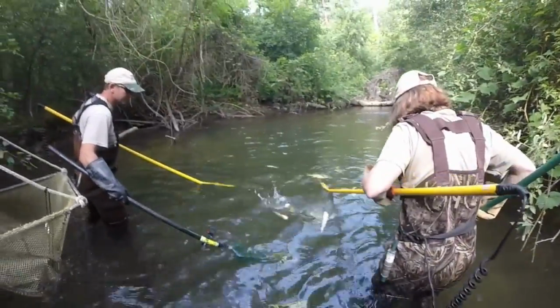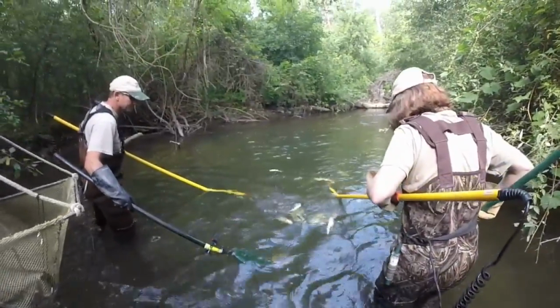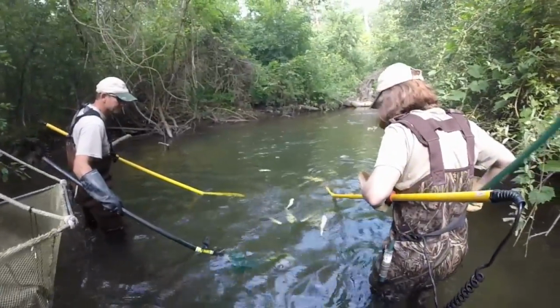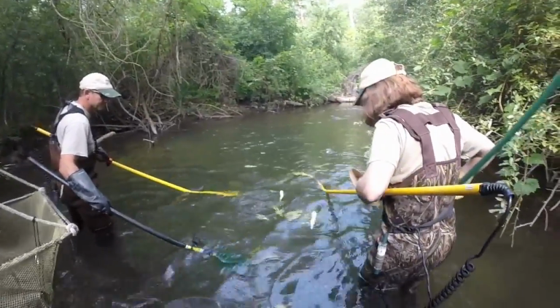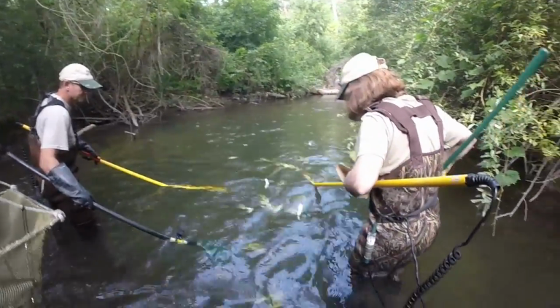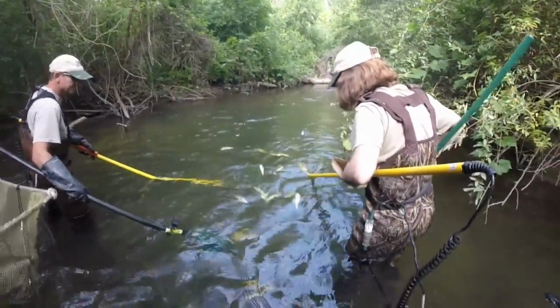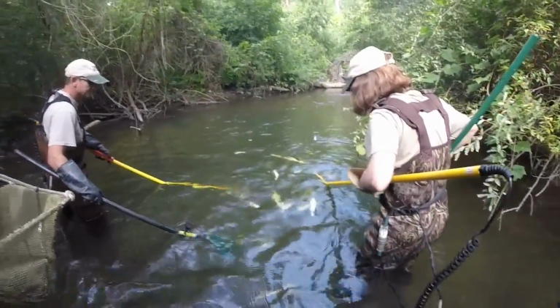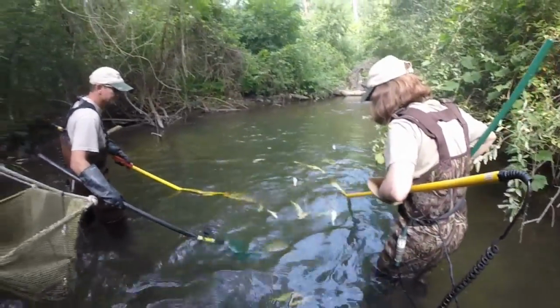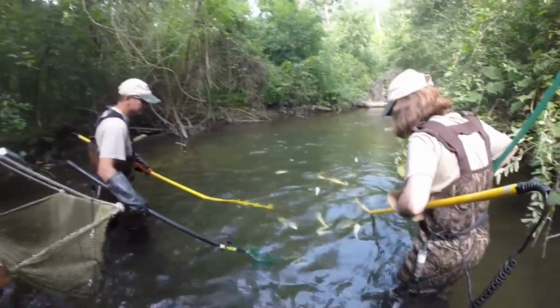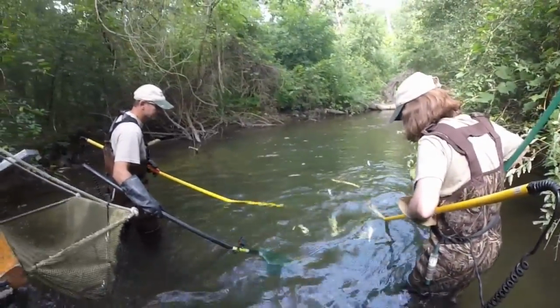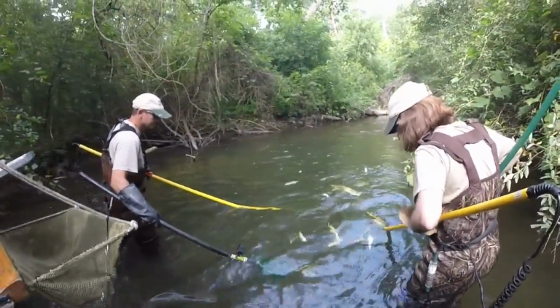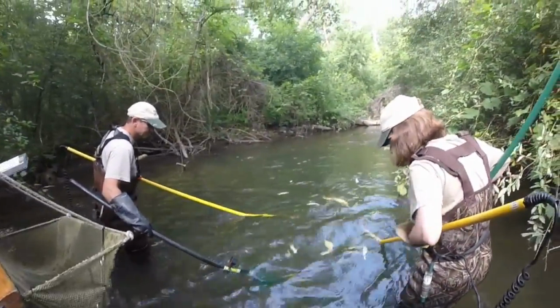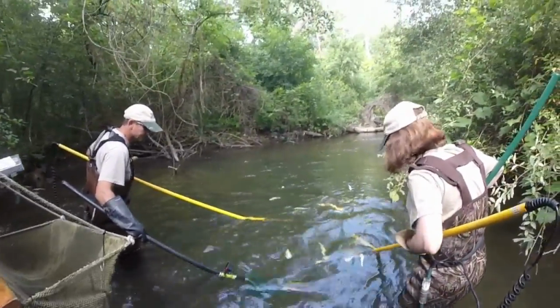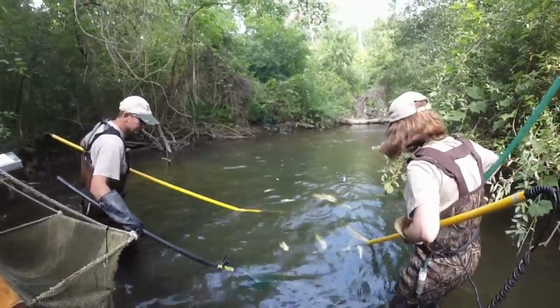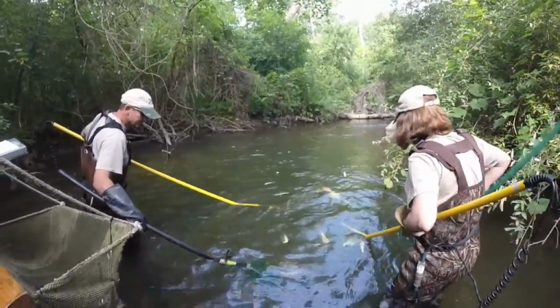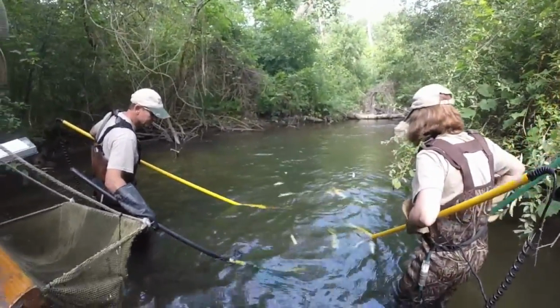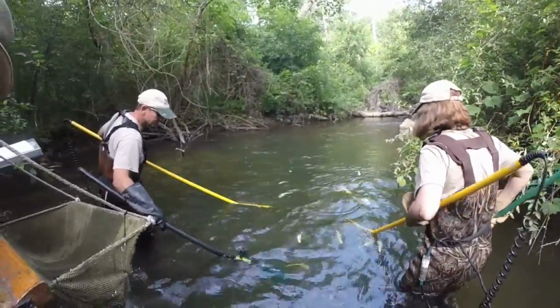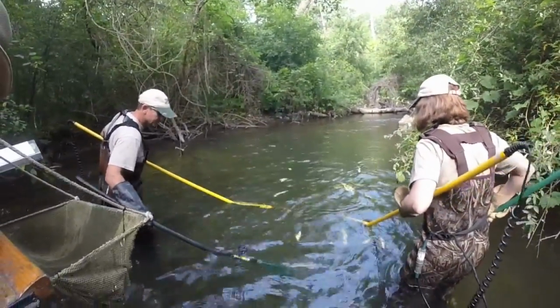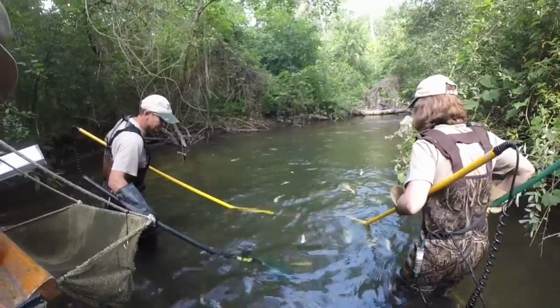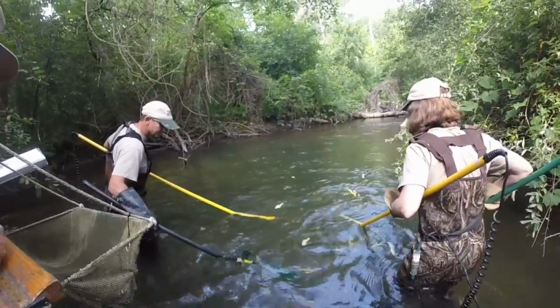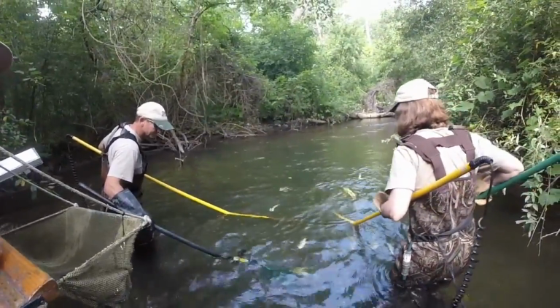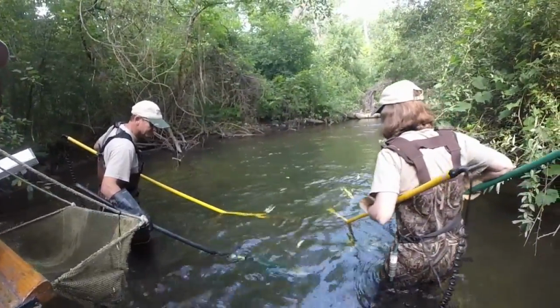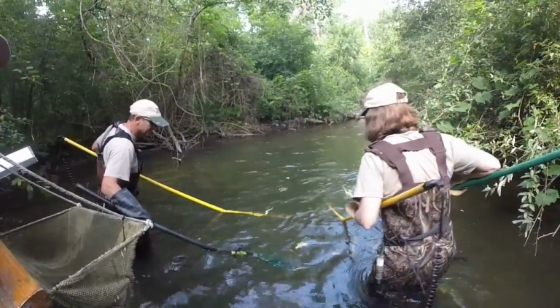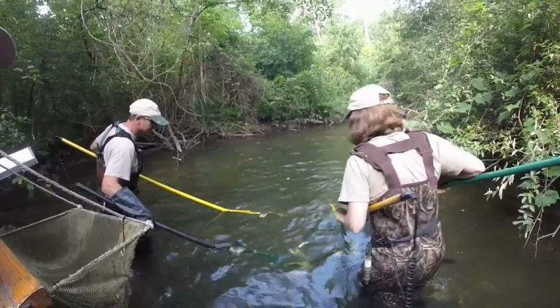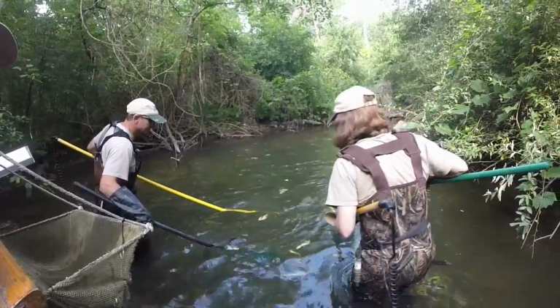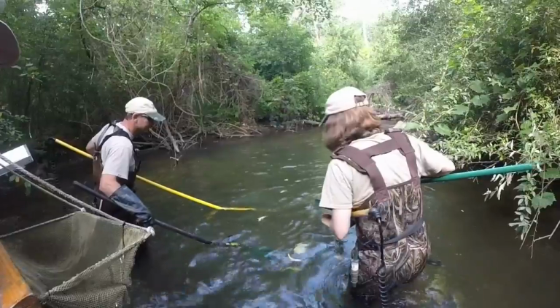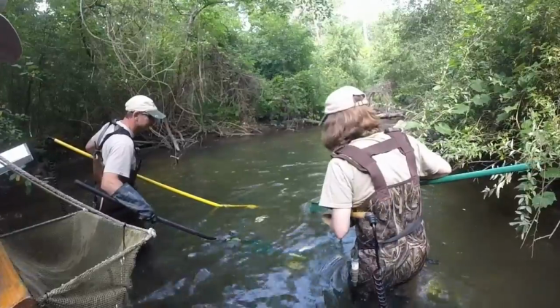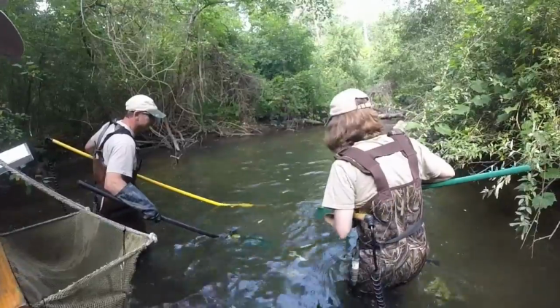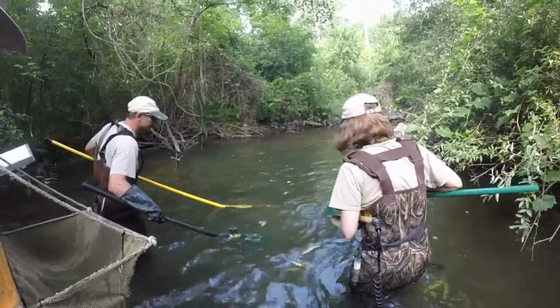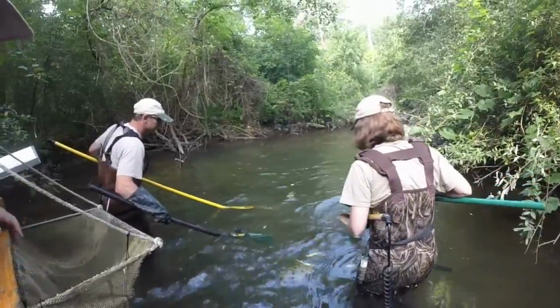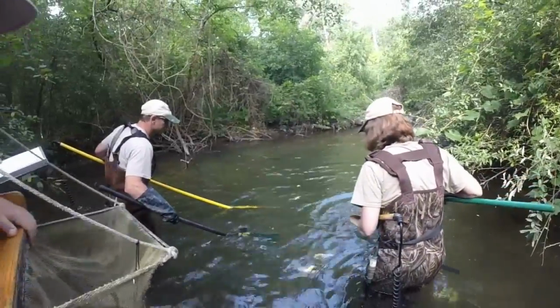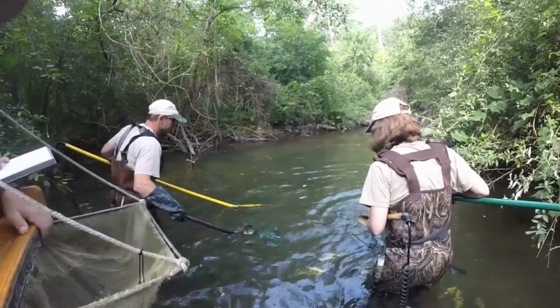The fish are stunned with electricity, collected with nets, measured, and then released back in the stream unharmed.